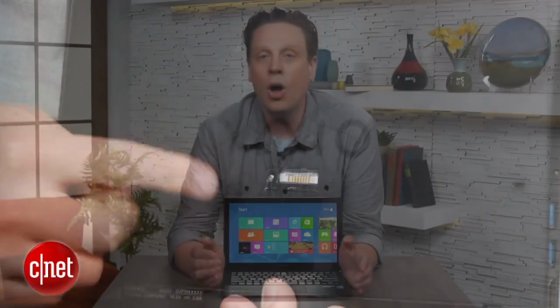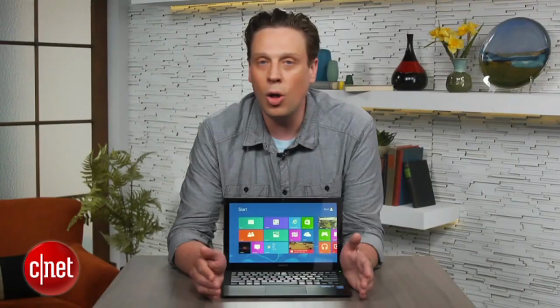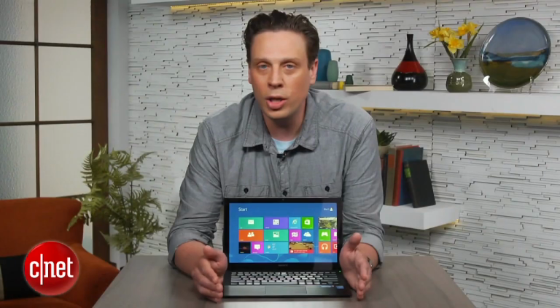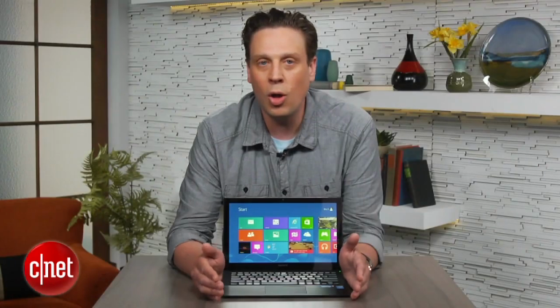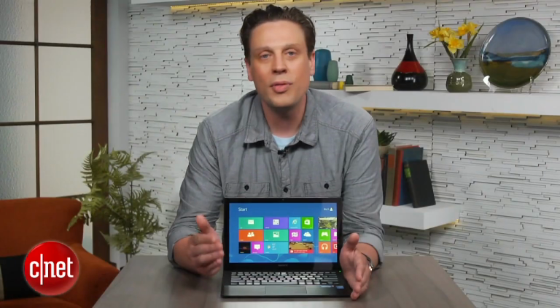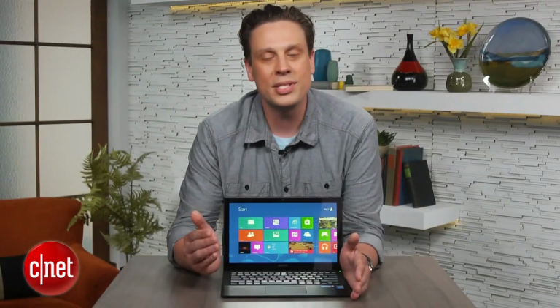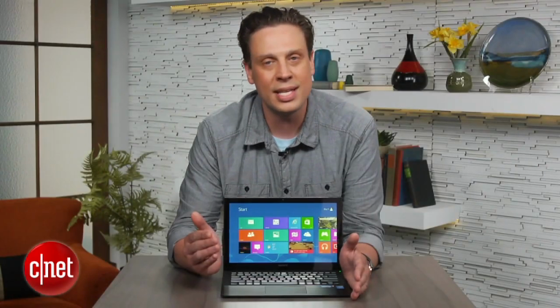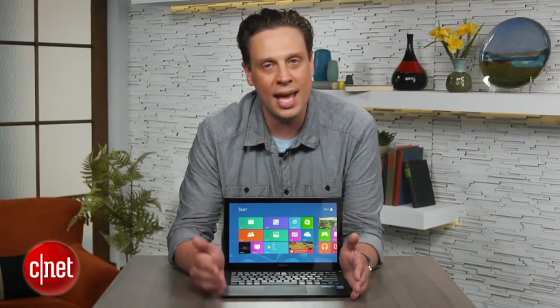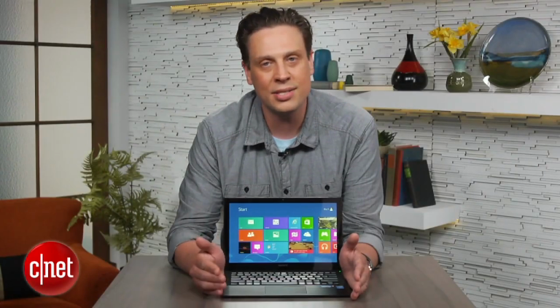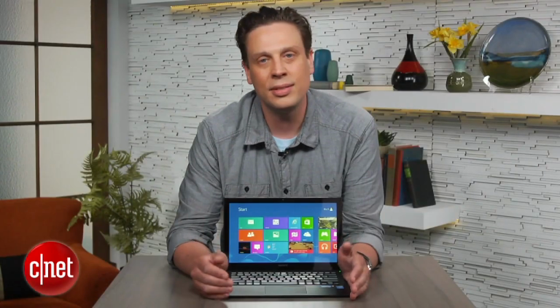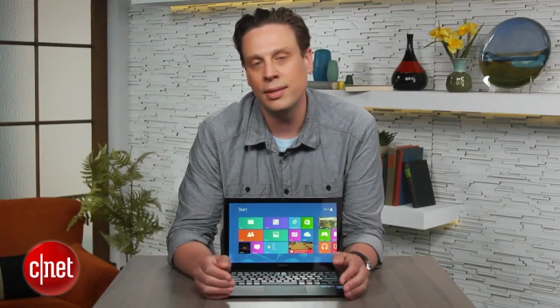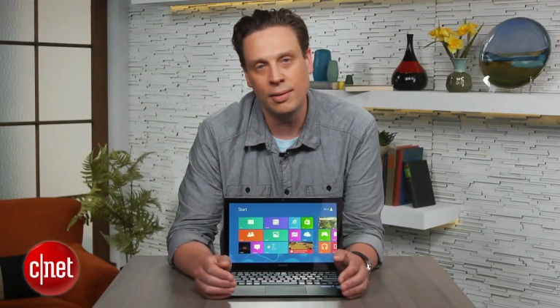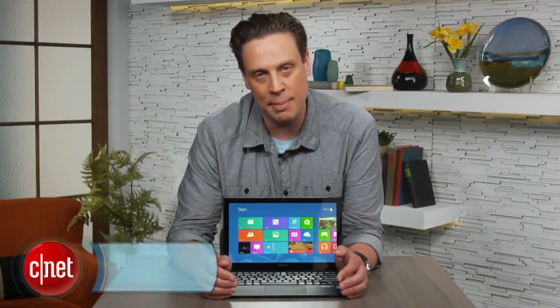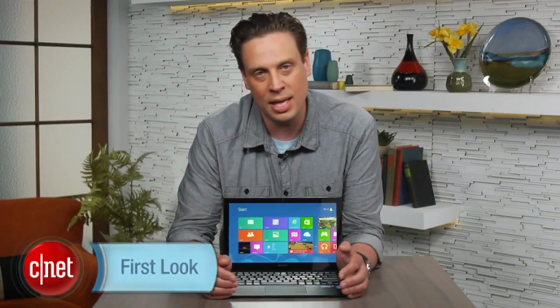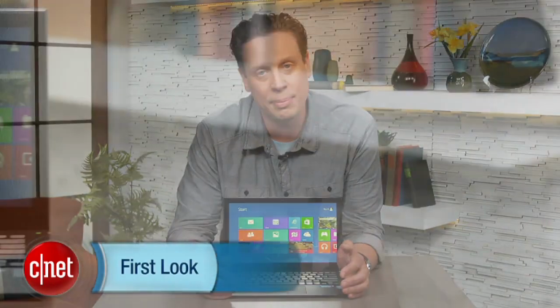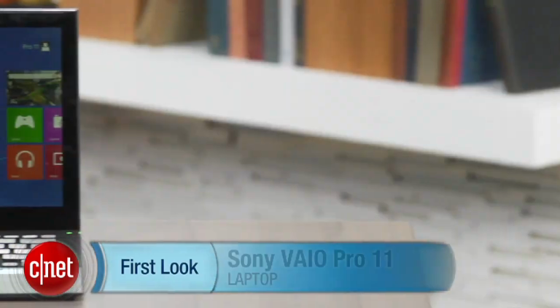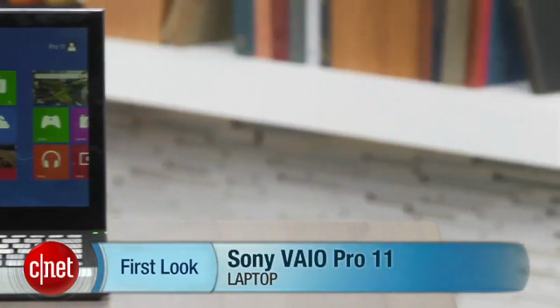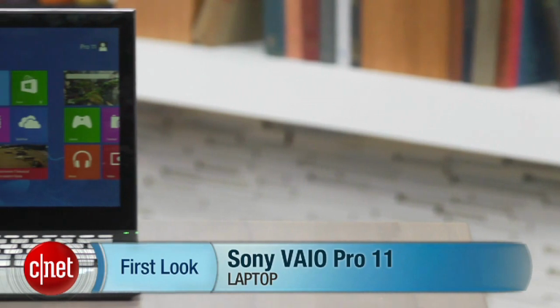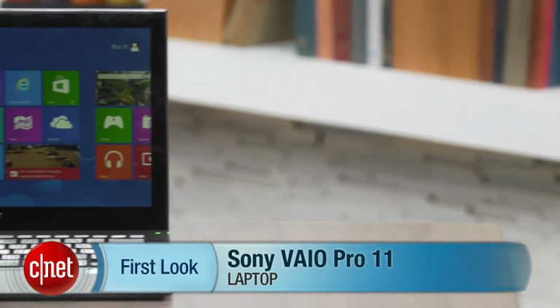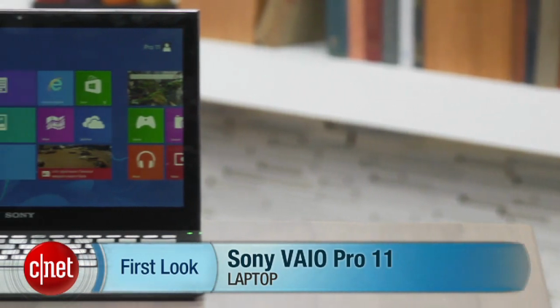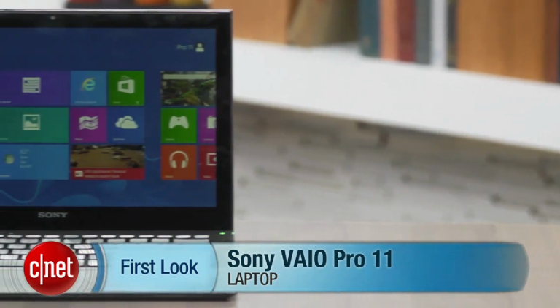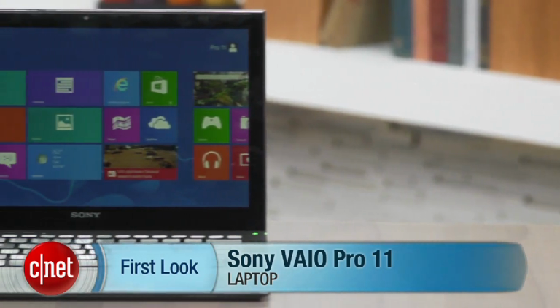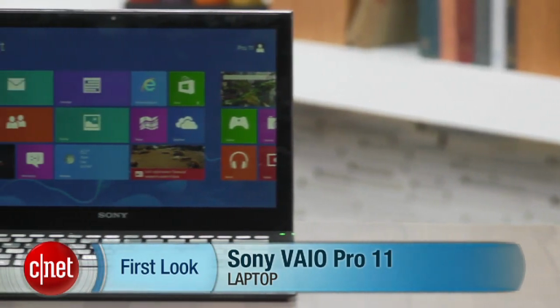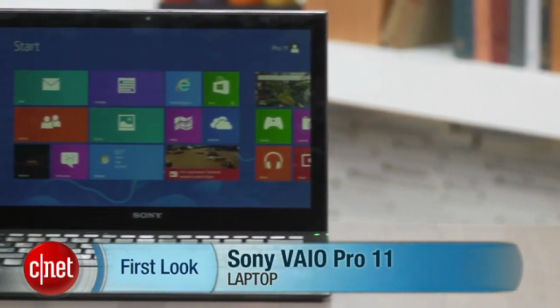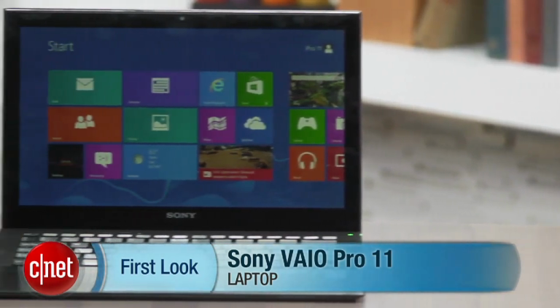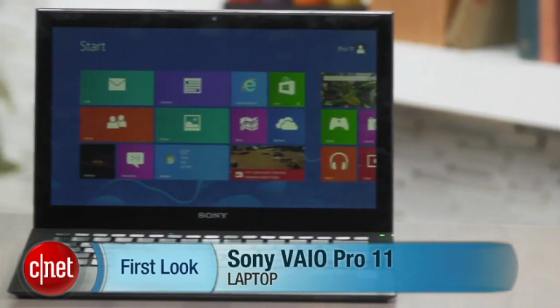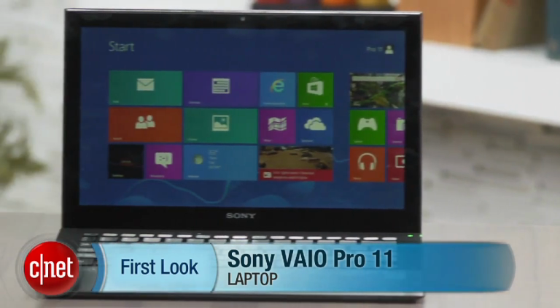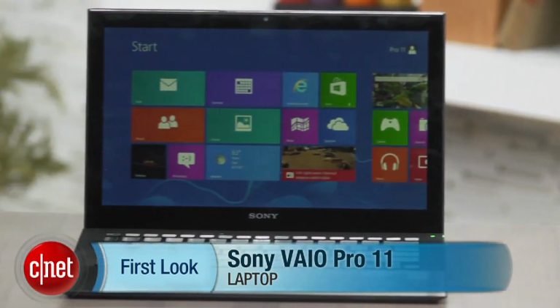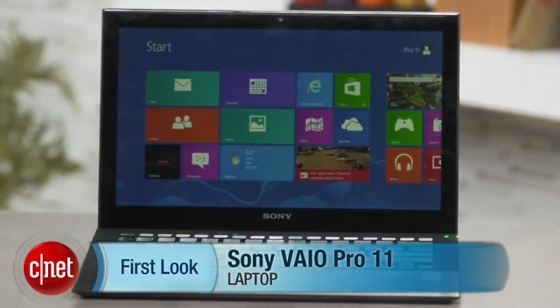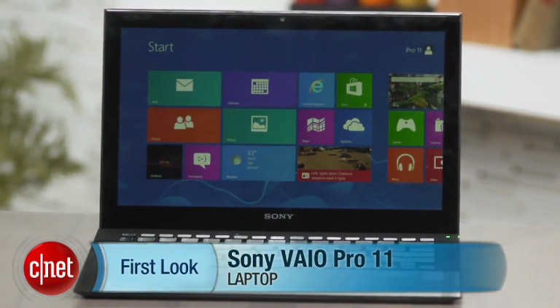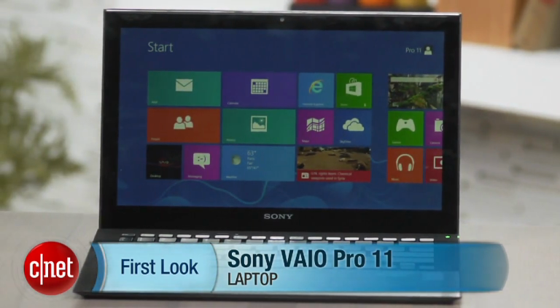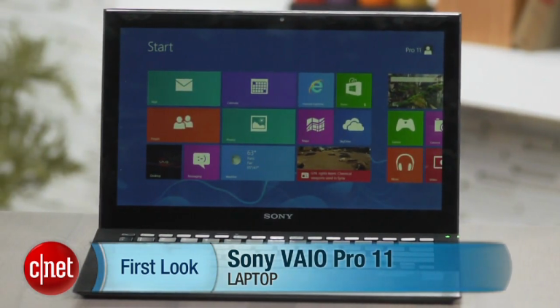All in all, this is an excellent little laptop. I'm Josh Goldman and that's the Sony VAIO Pro 11.